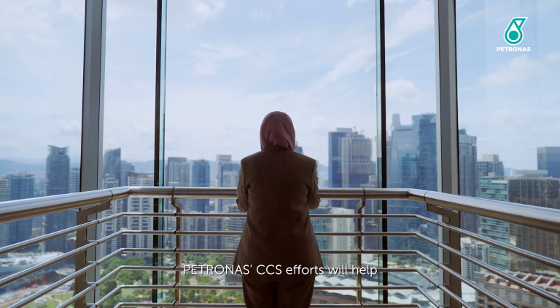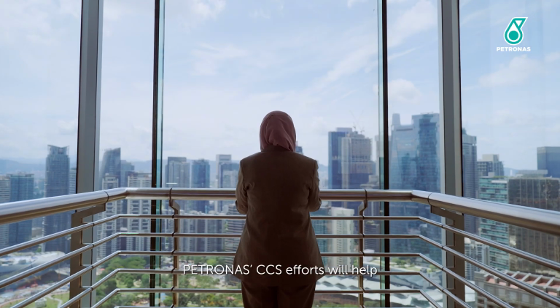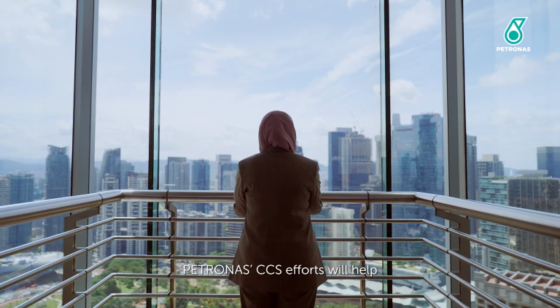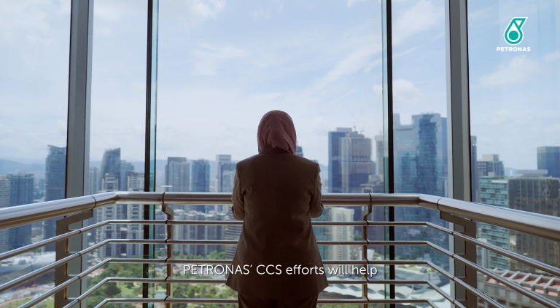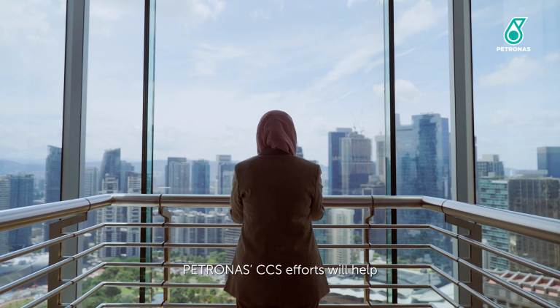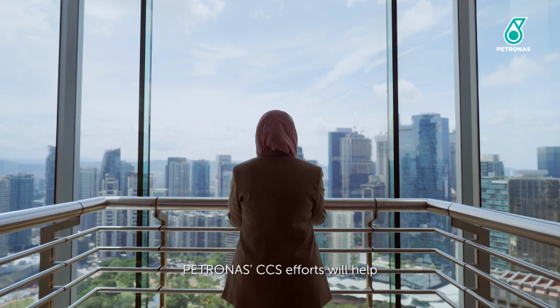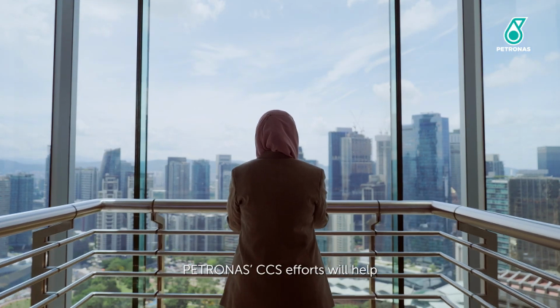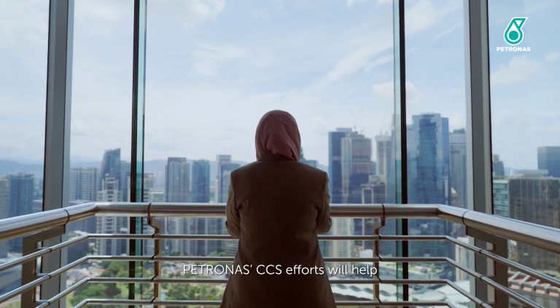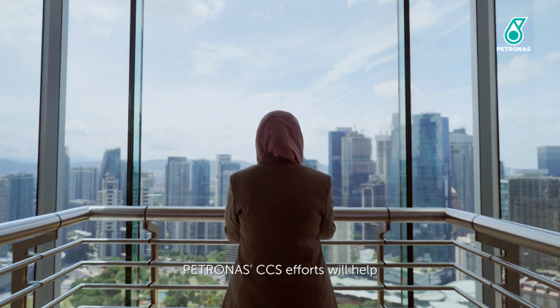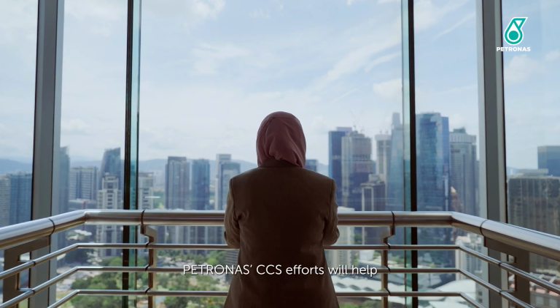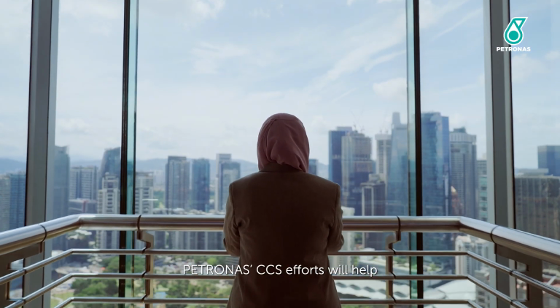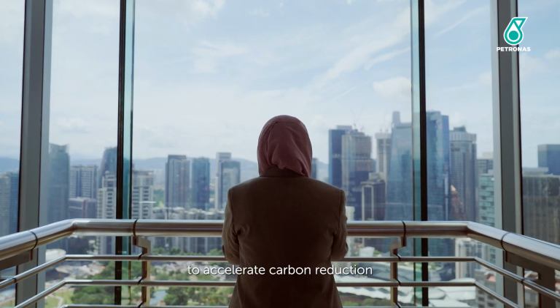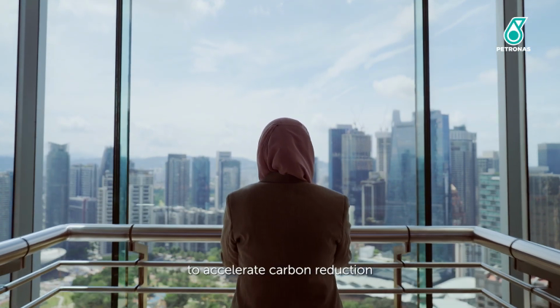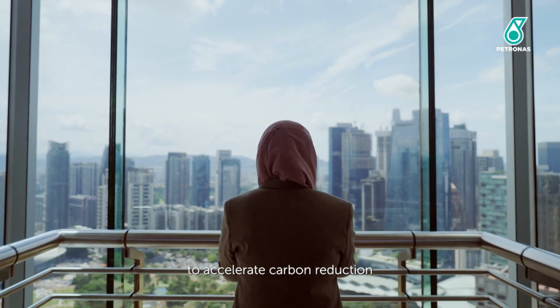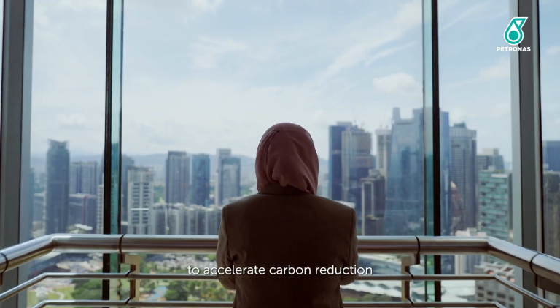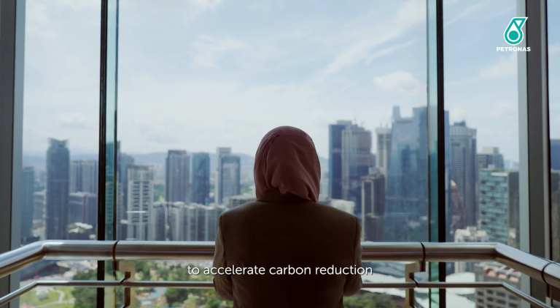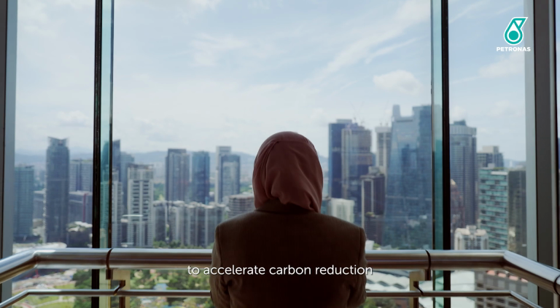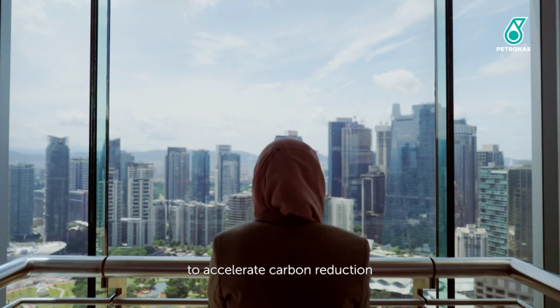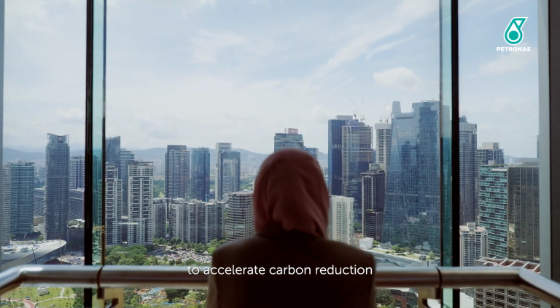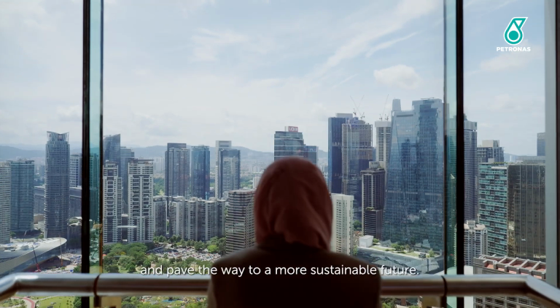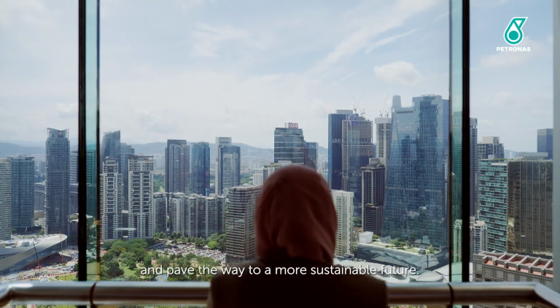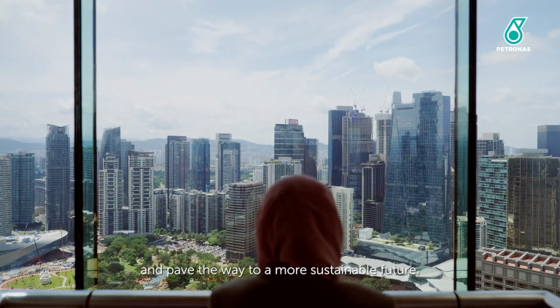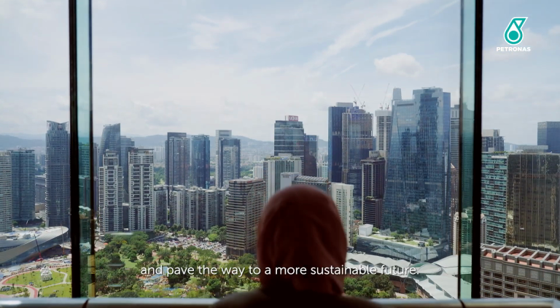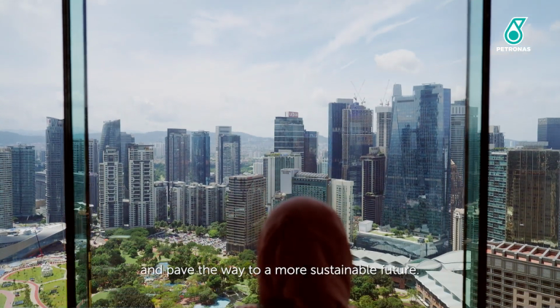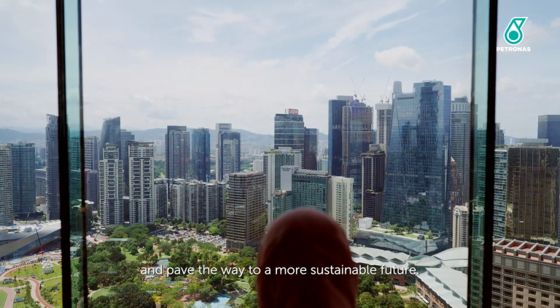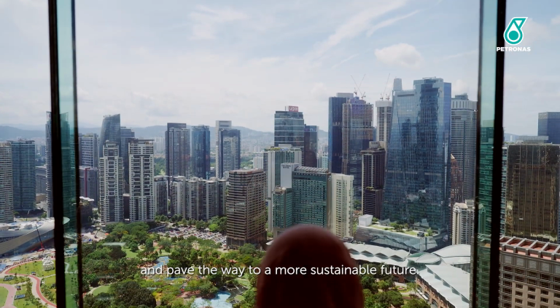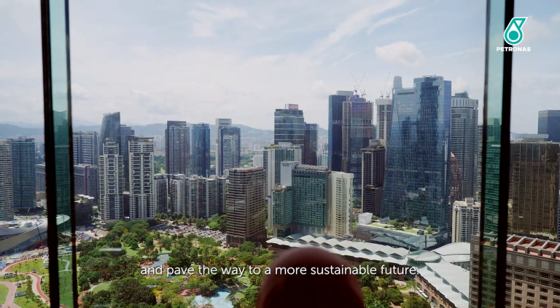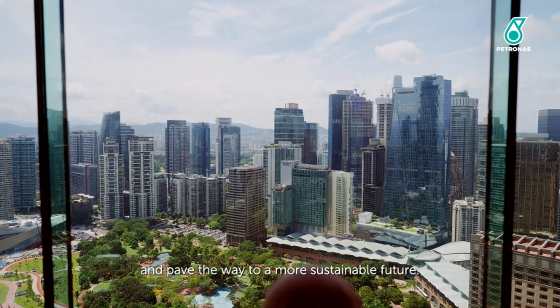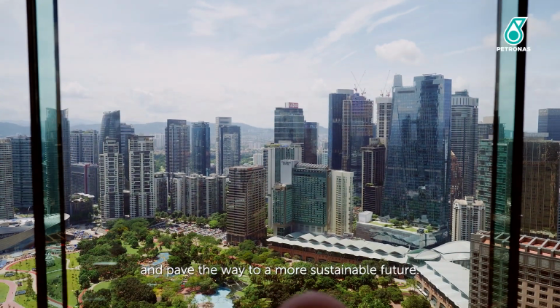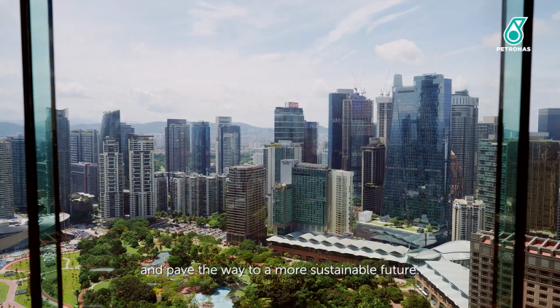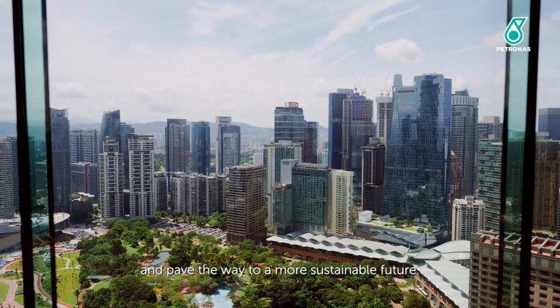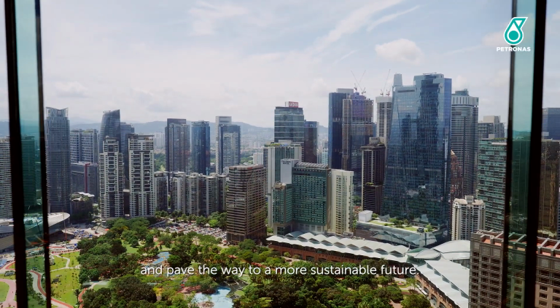Petronas' CCS efforts will help to accelerate carbon reduction and pave the way to a more sustainable future.